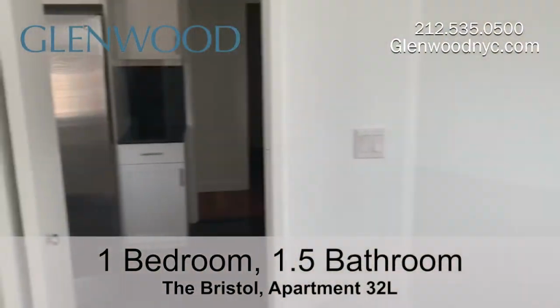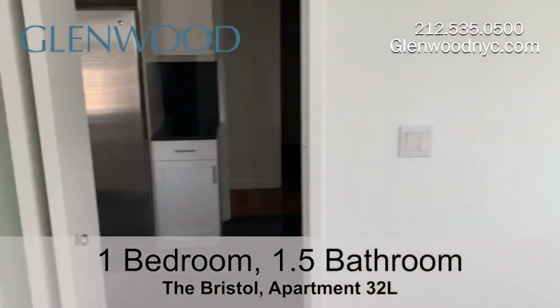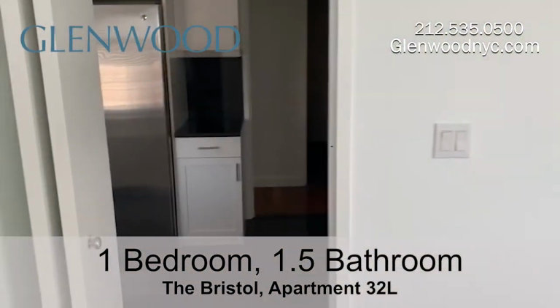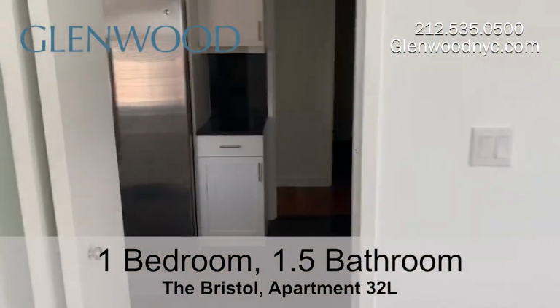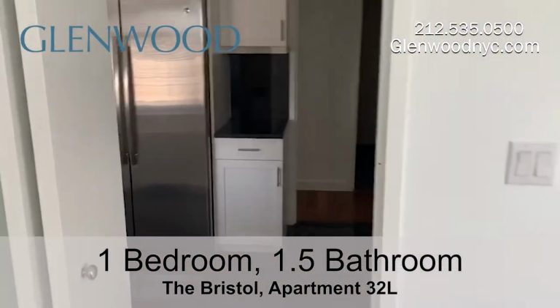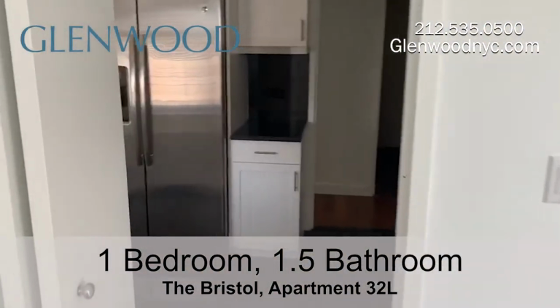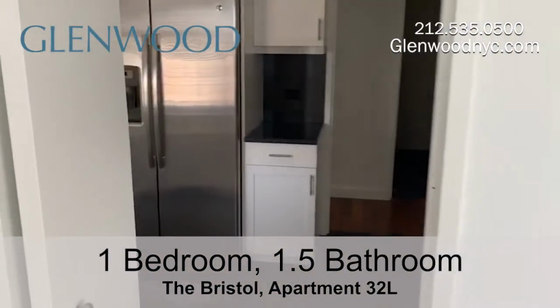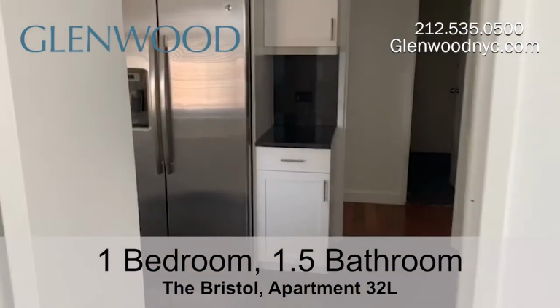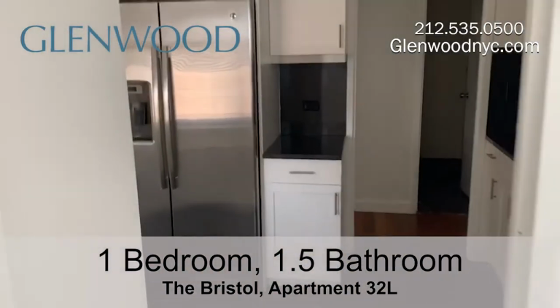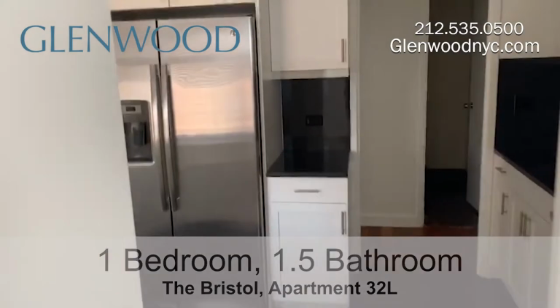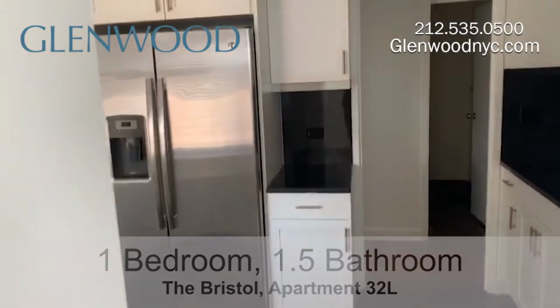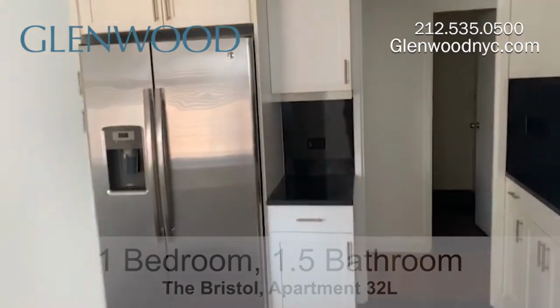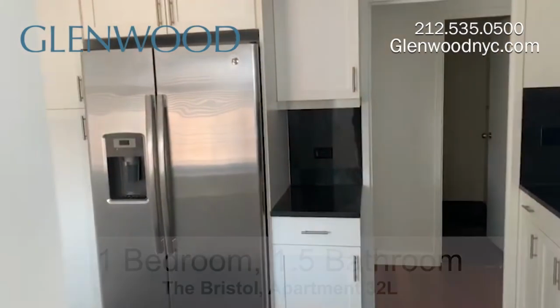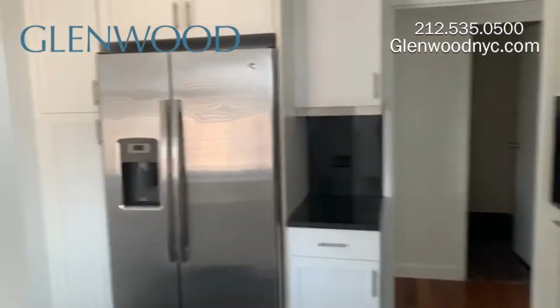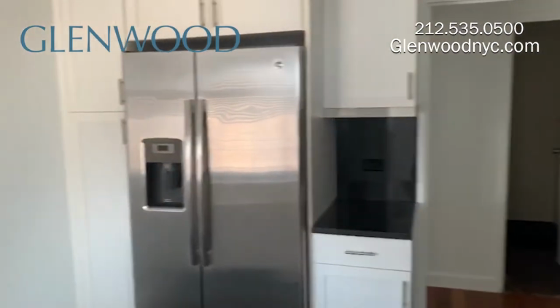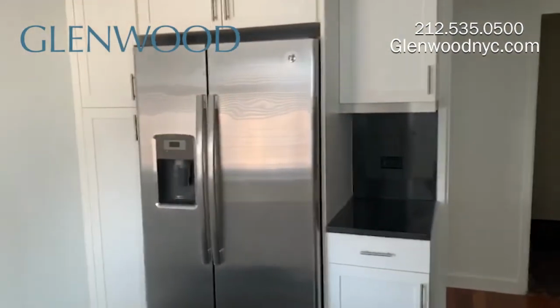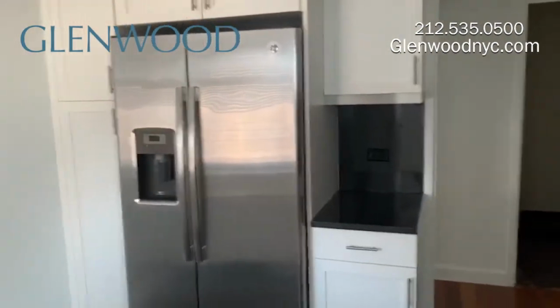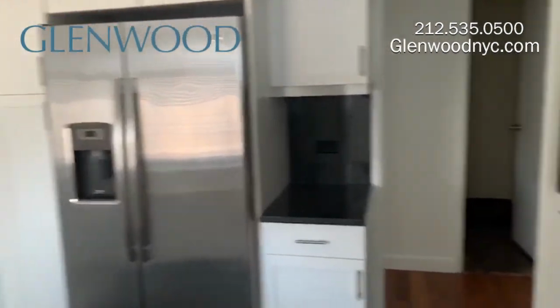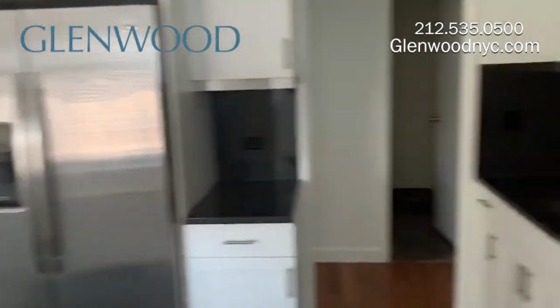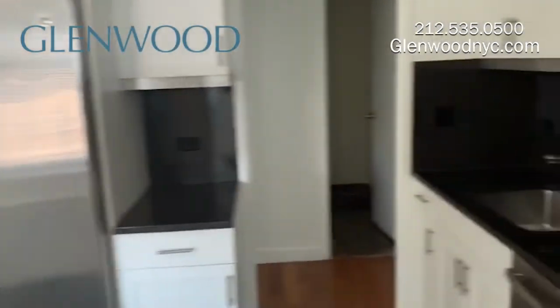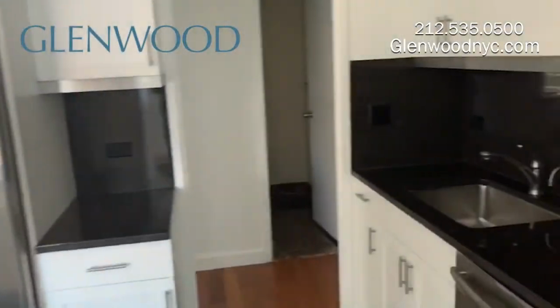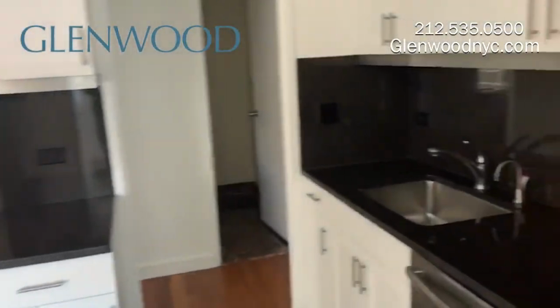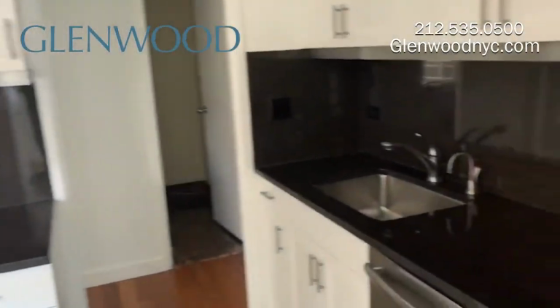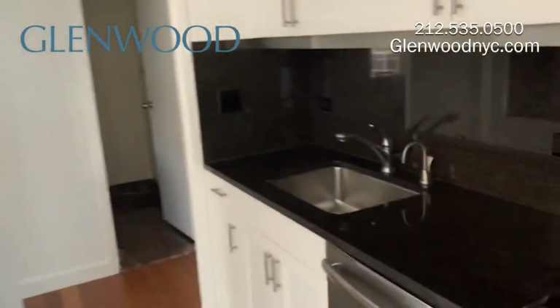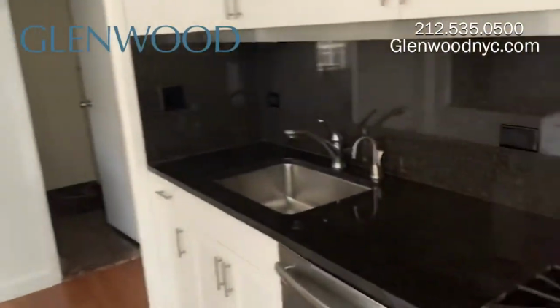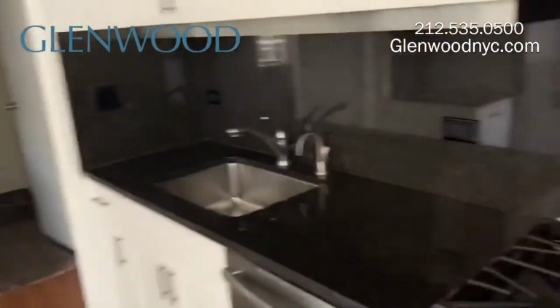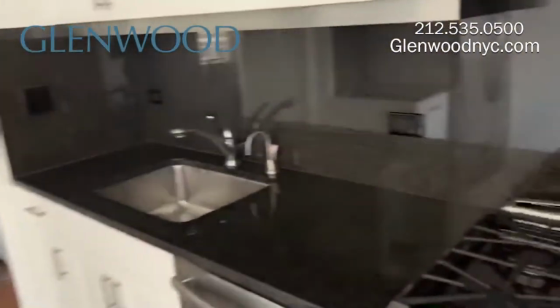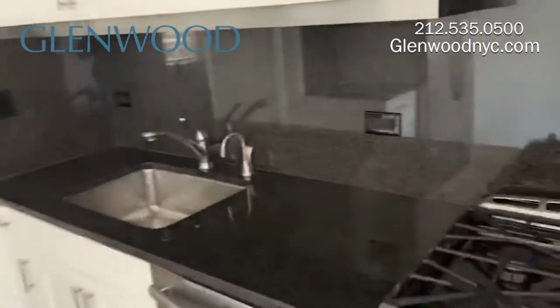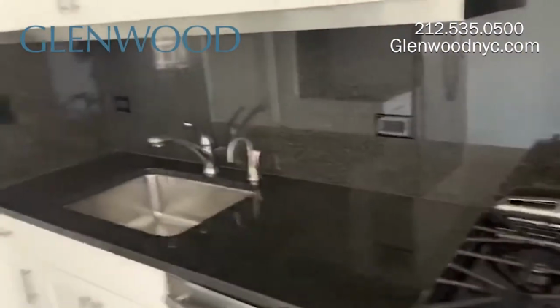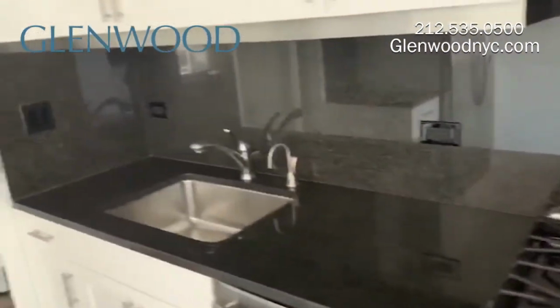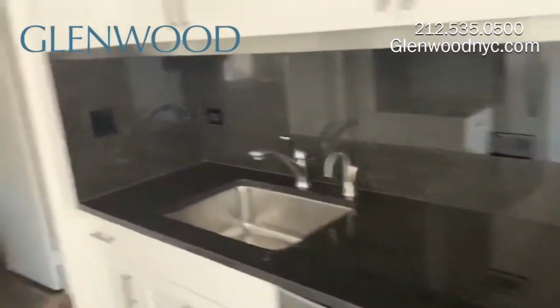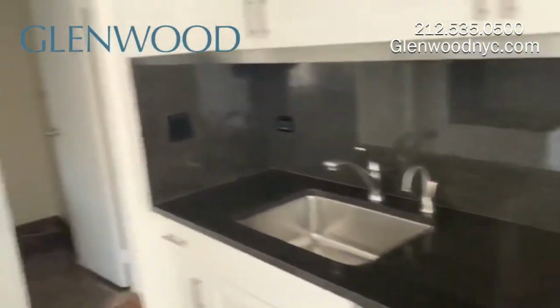The Eden kitchen has been fully renovated and features granite countertops and floors with stainless steel appliances.